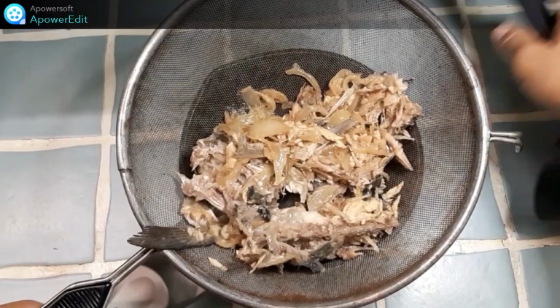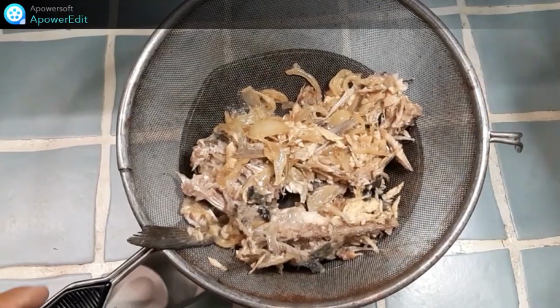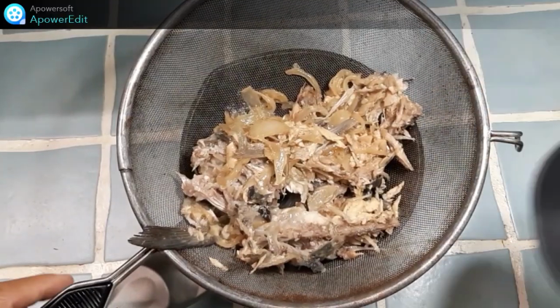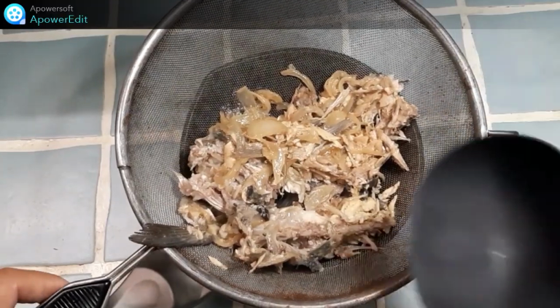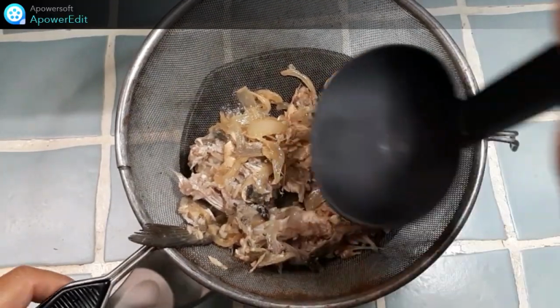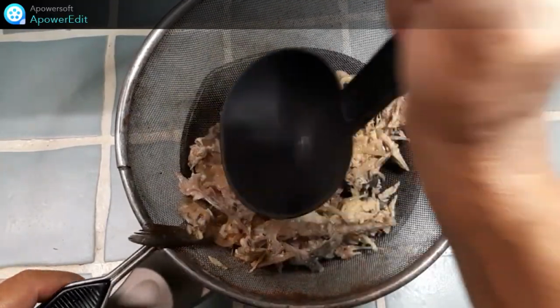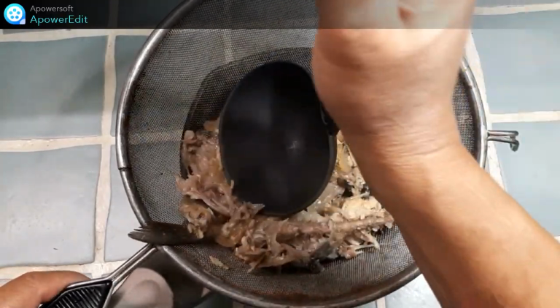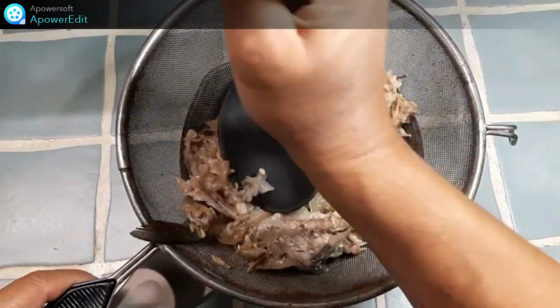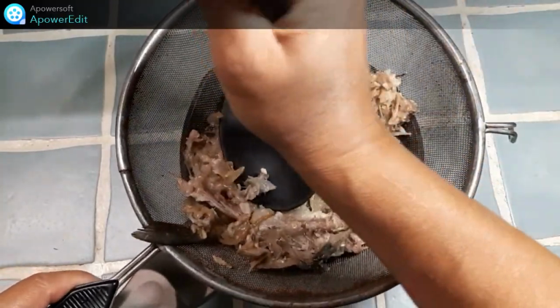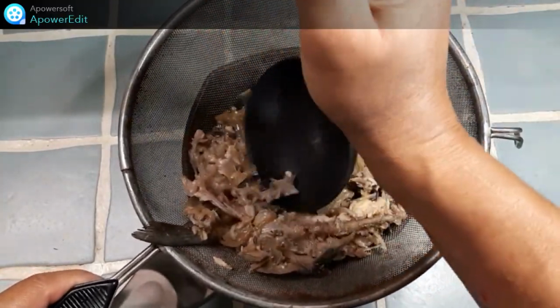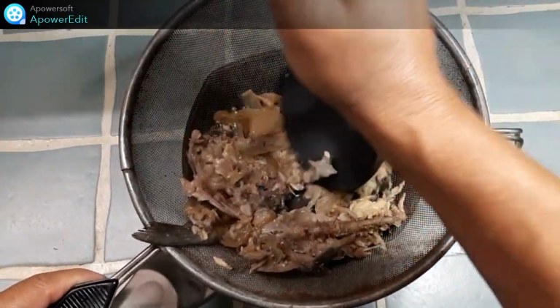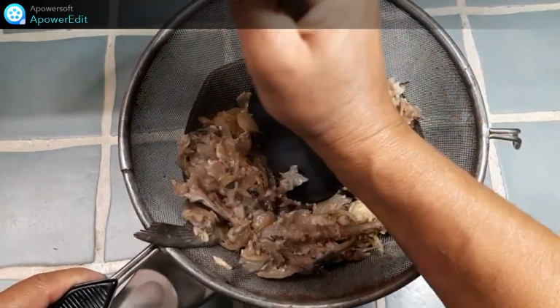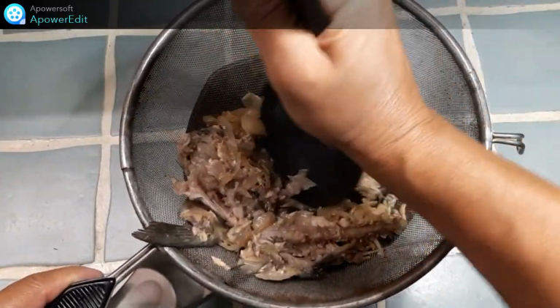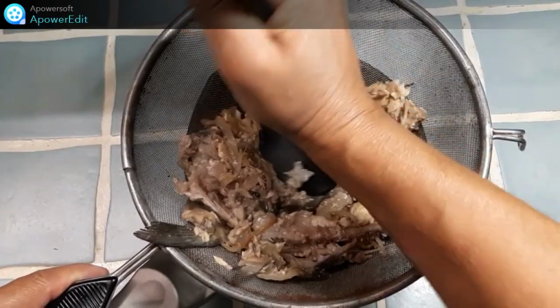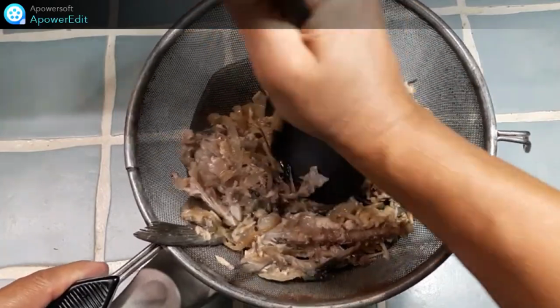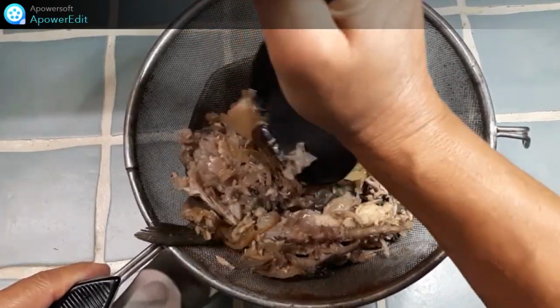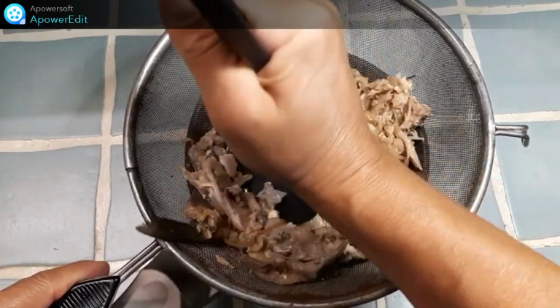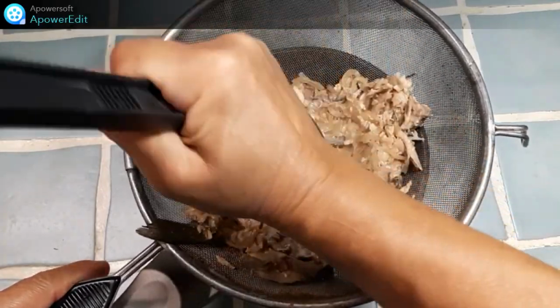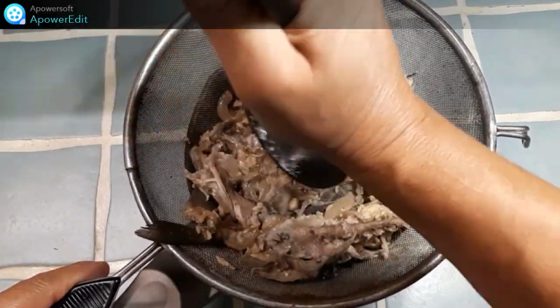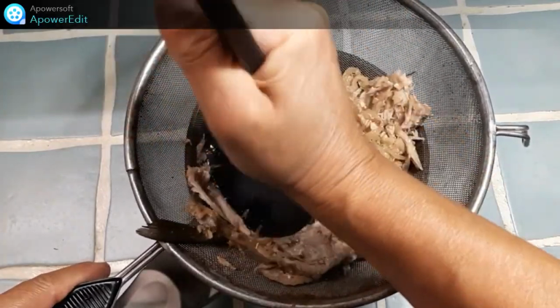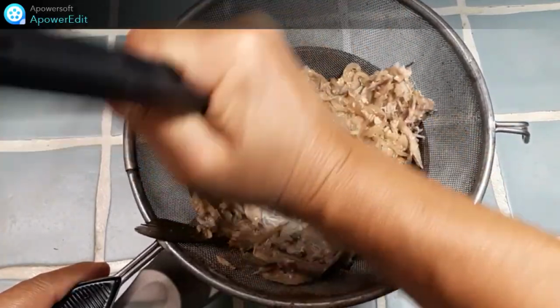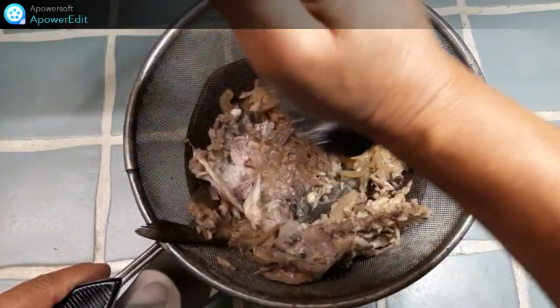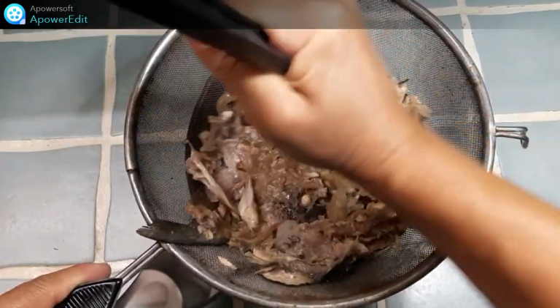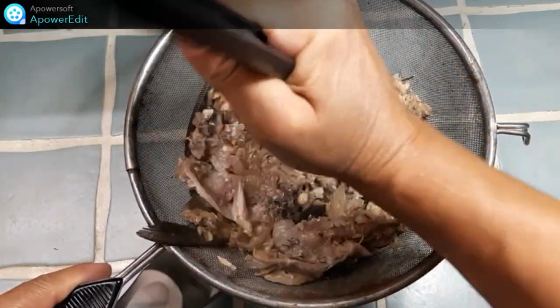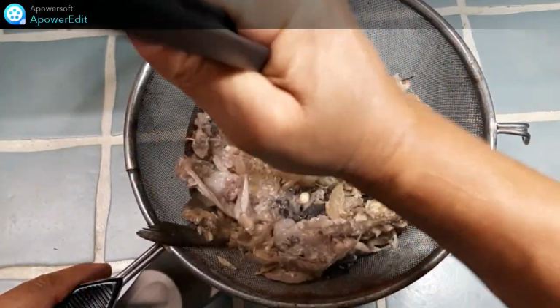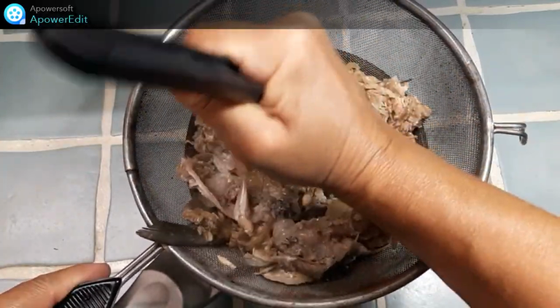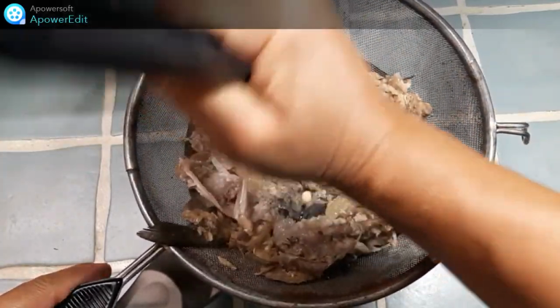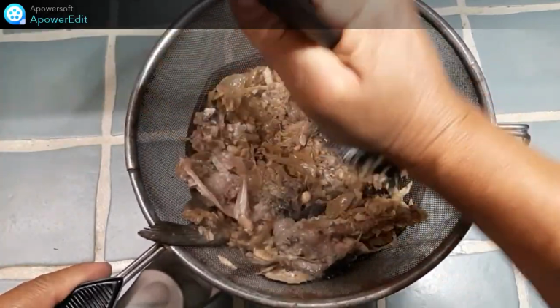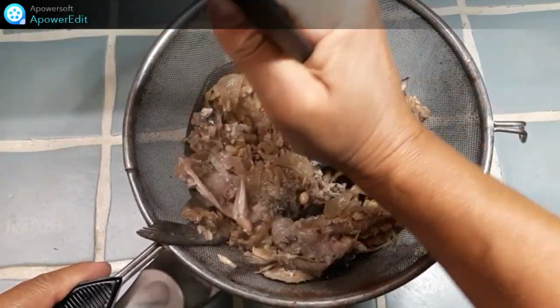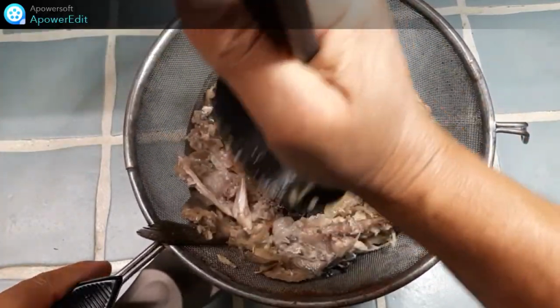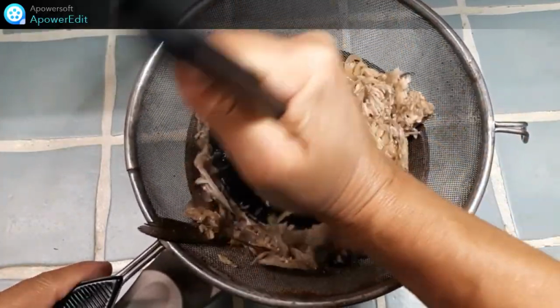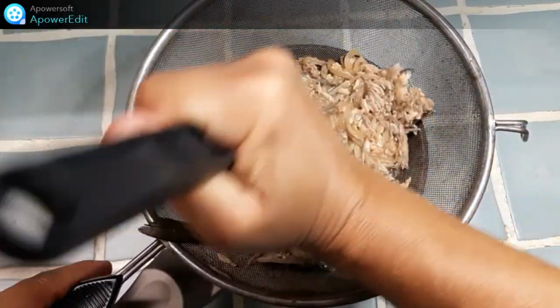Une fois cuit, je mets le tout dans une passoire, je presse bien pour exprimer tout le jus.